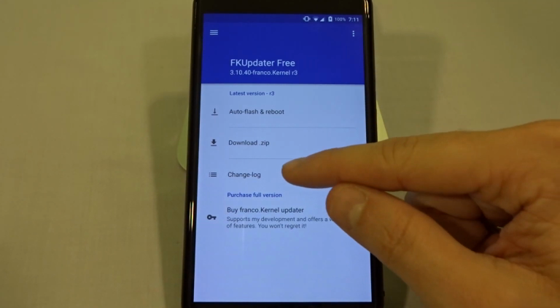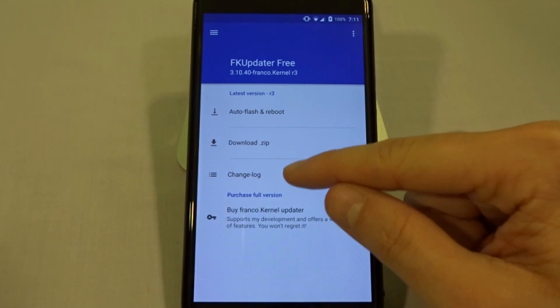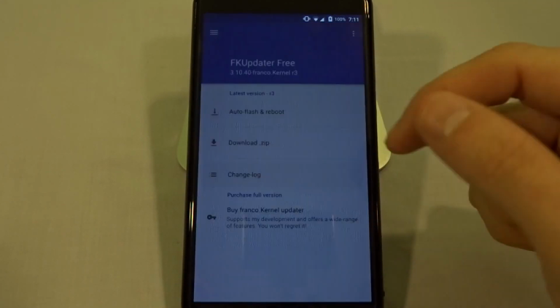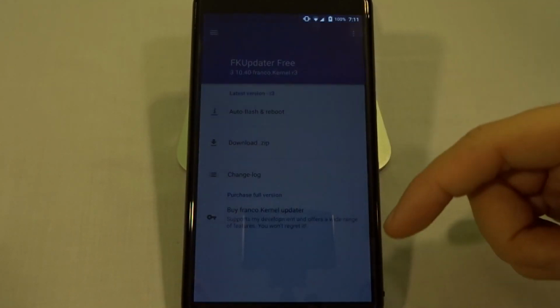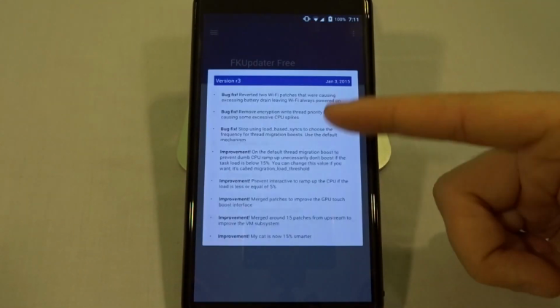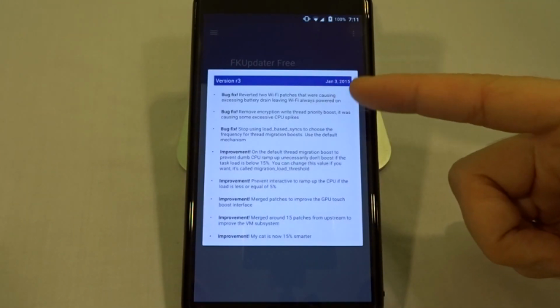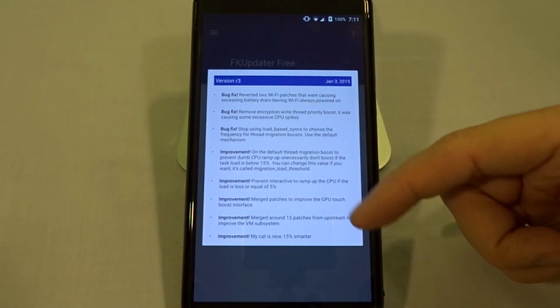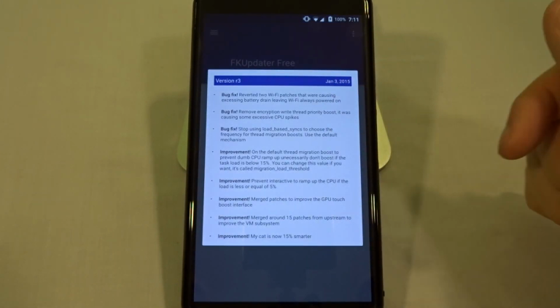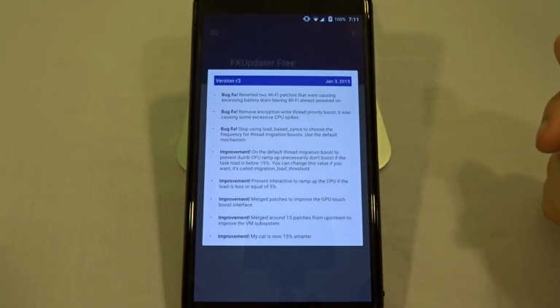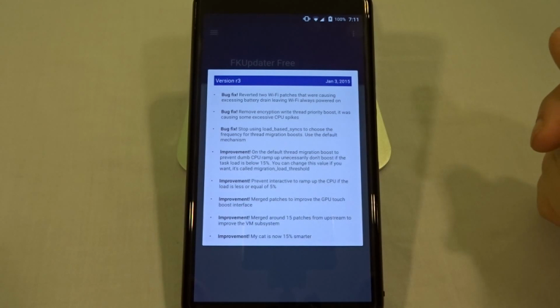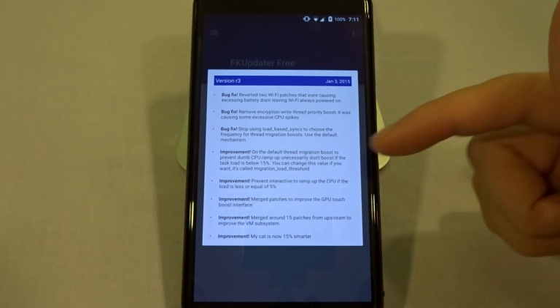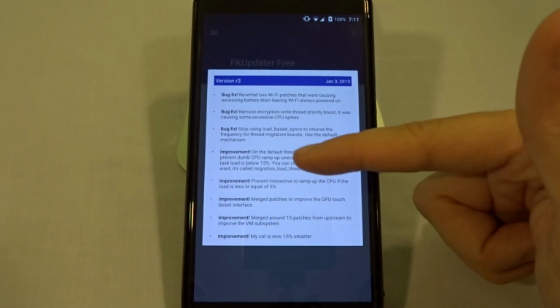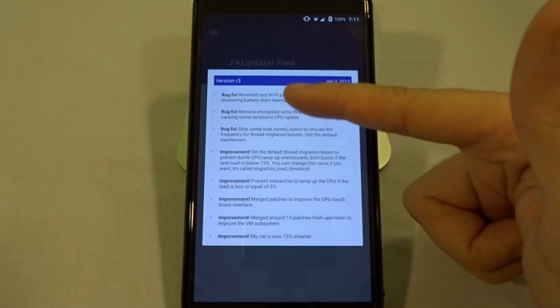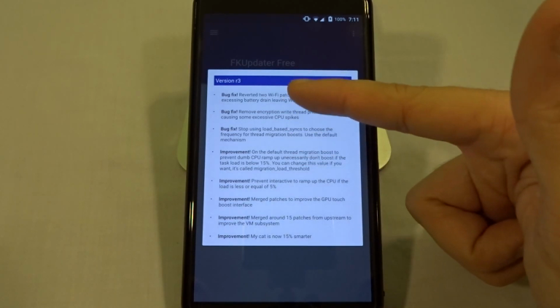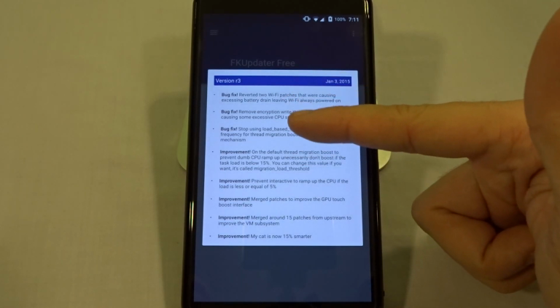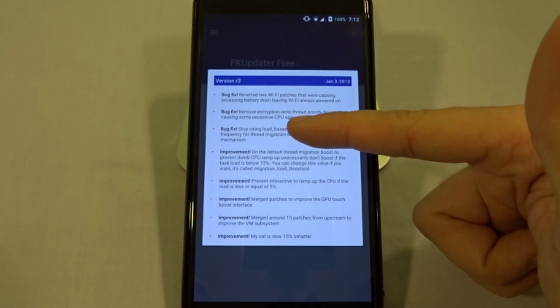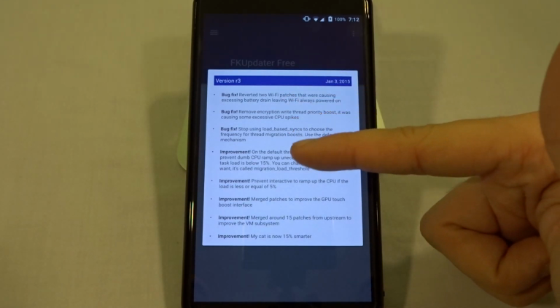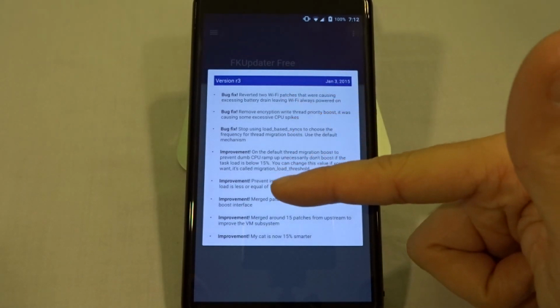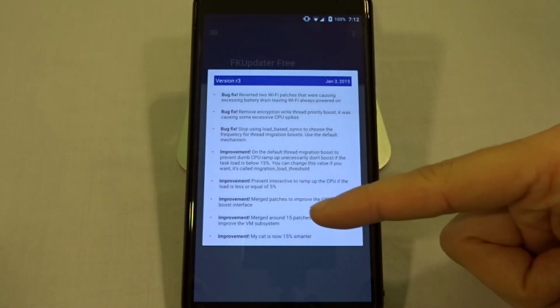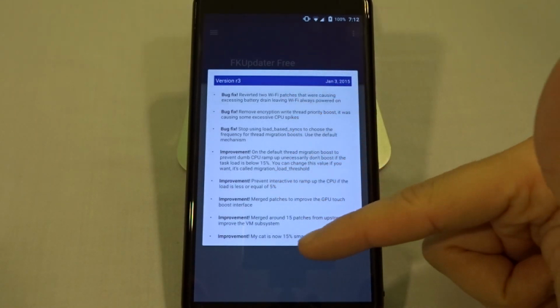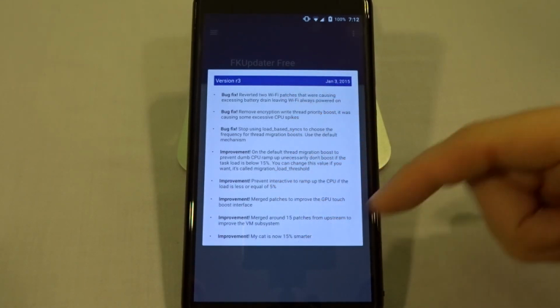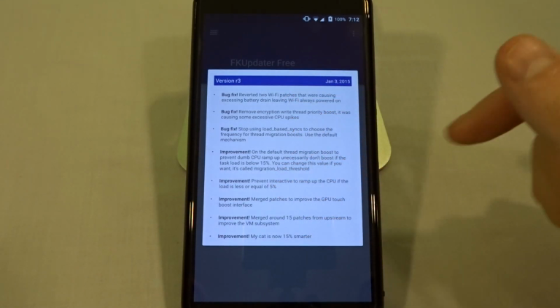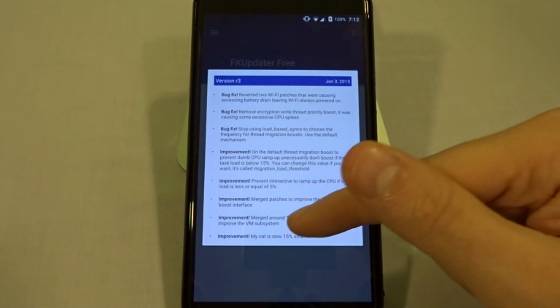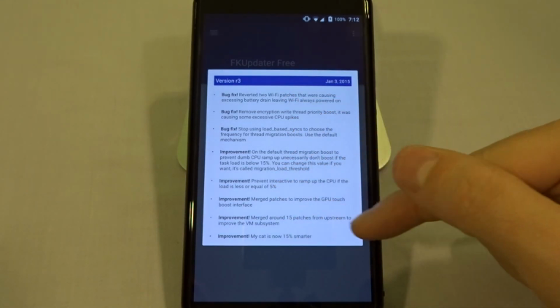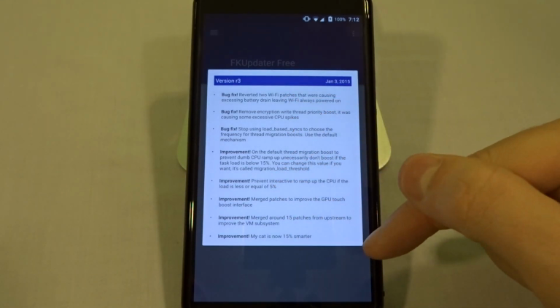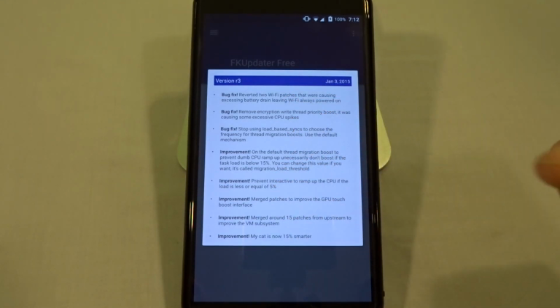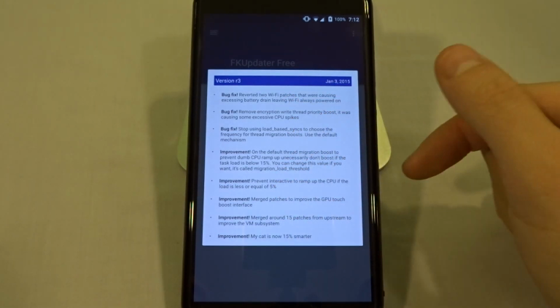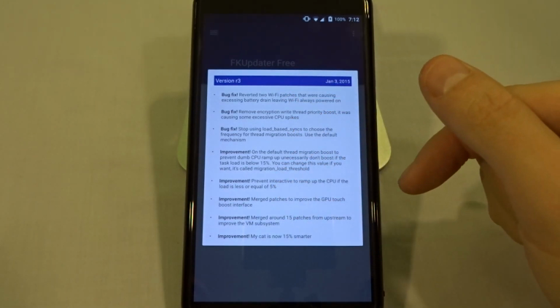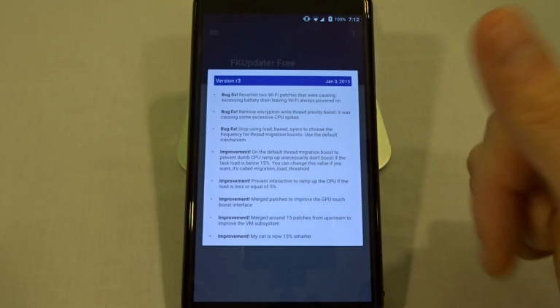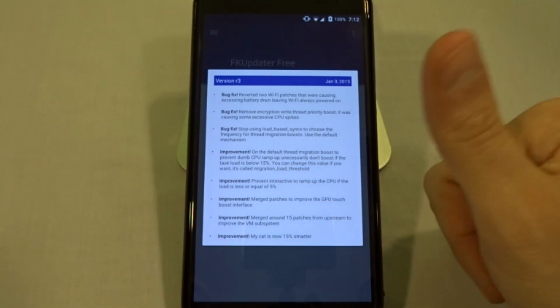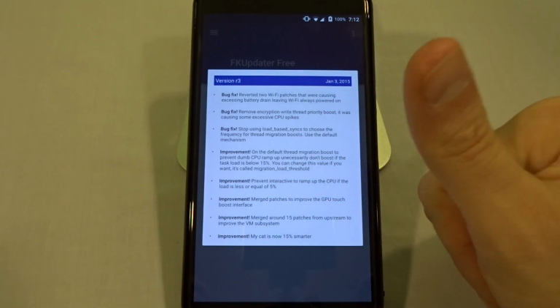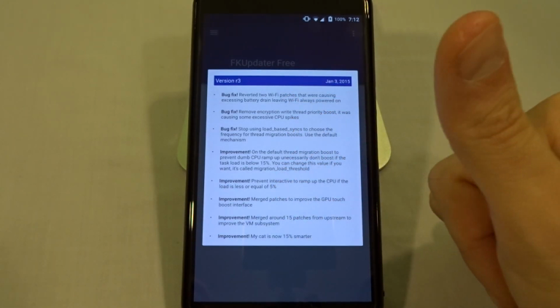There you go — latest version 3.10.40 R3, and you can see the changelog right here: bug fixes, improvements, and 'his cat is now 15% smarter.'